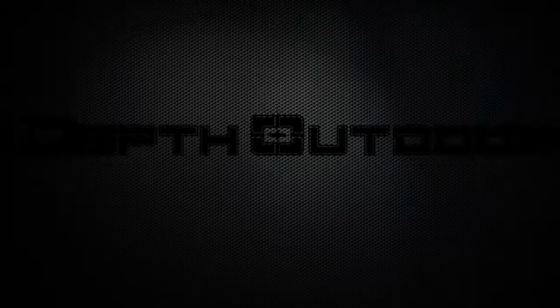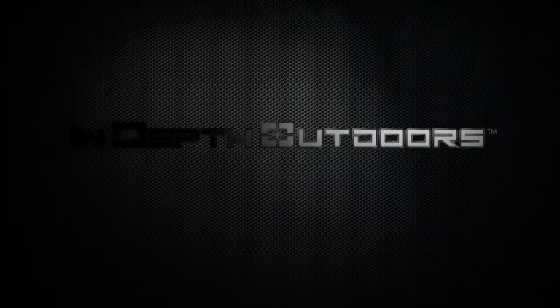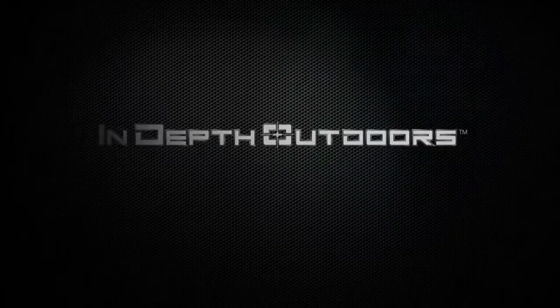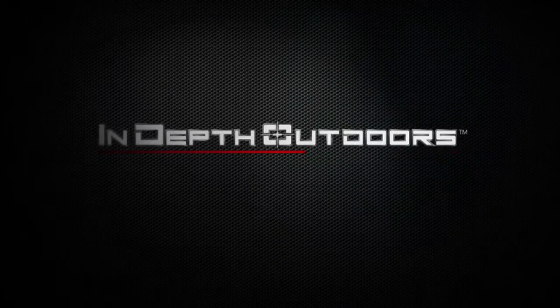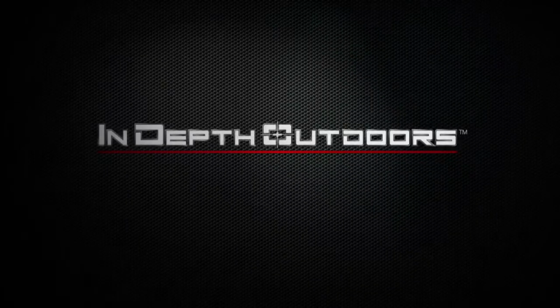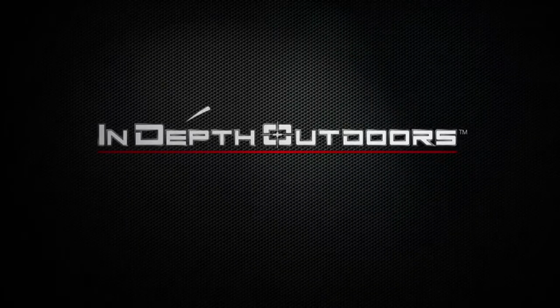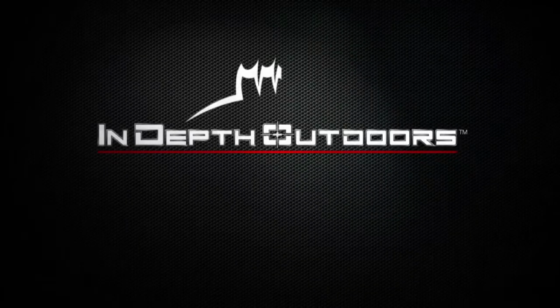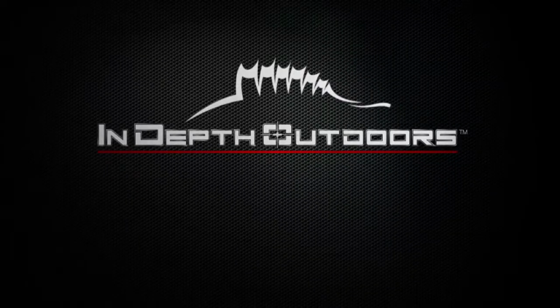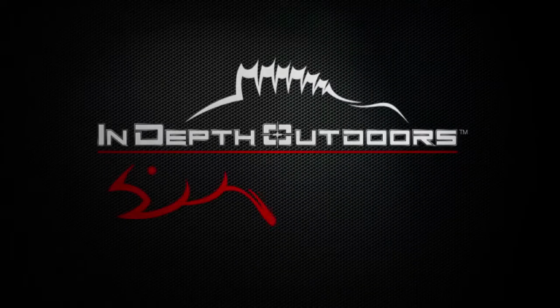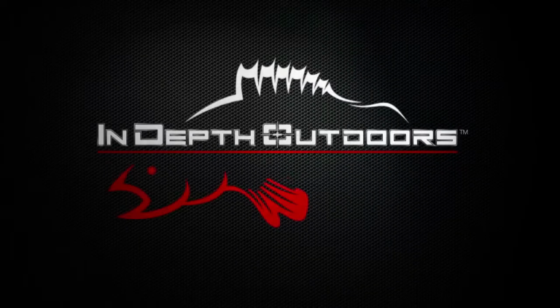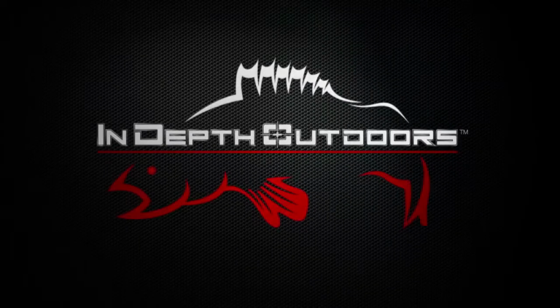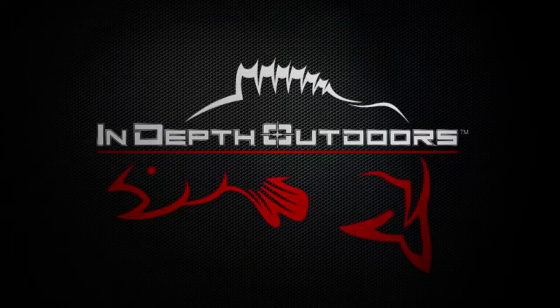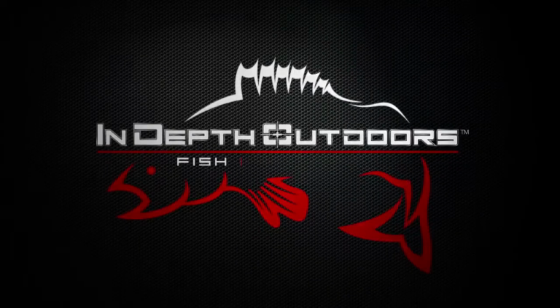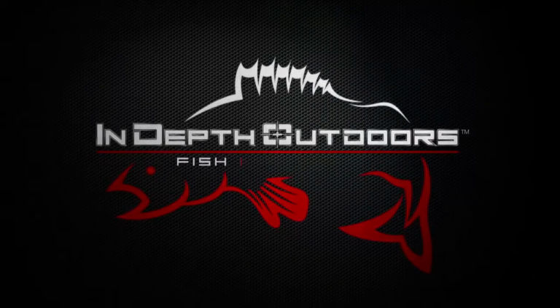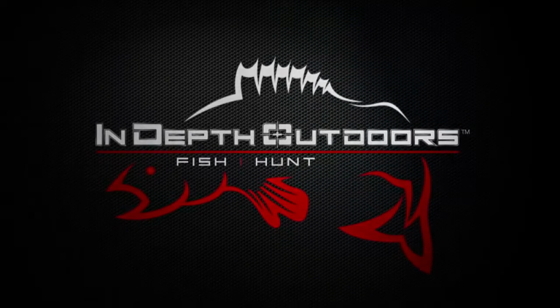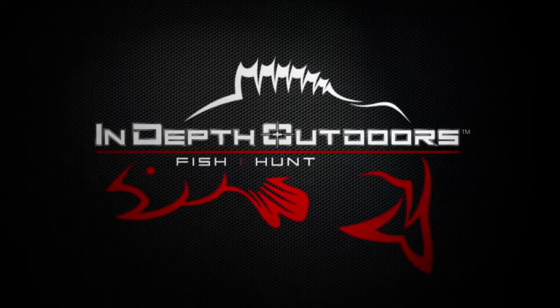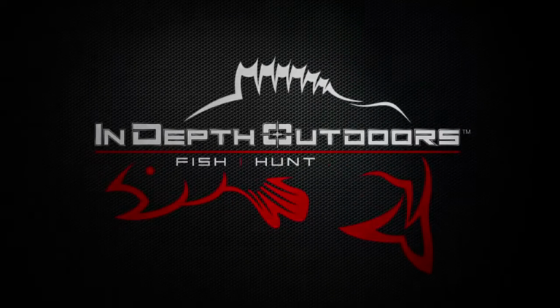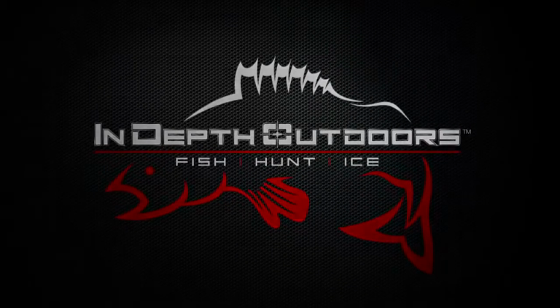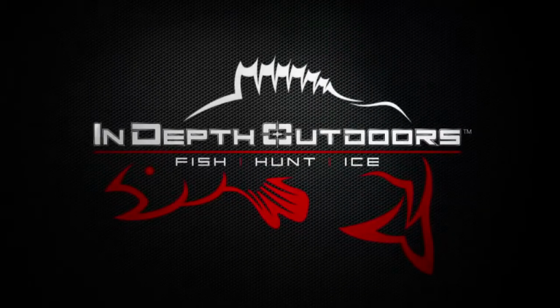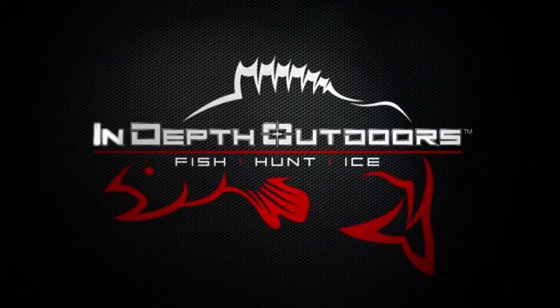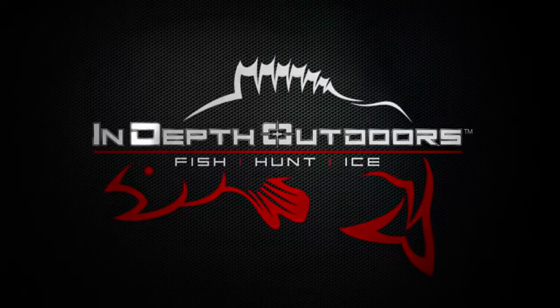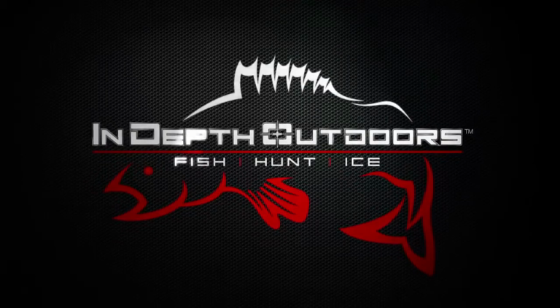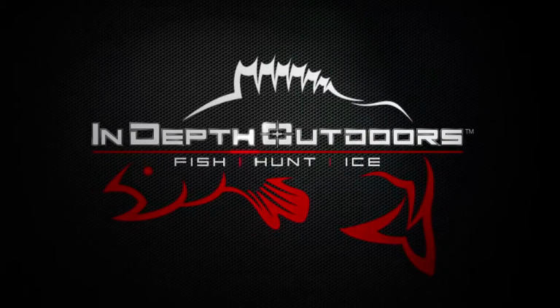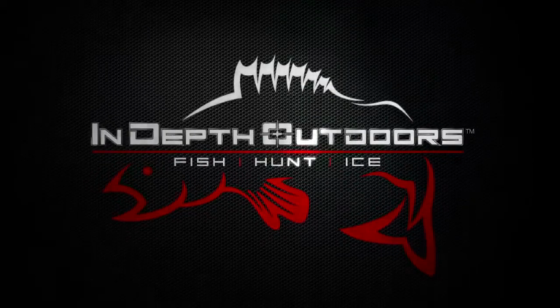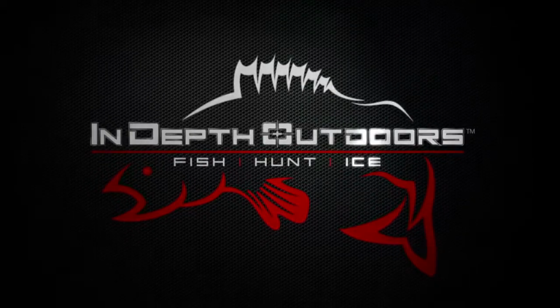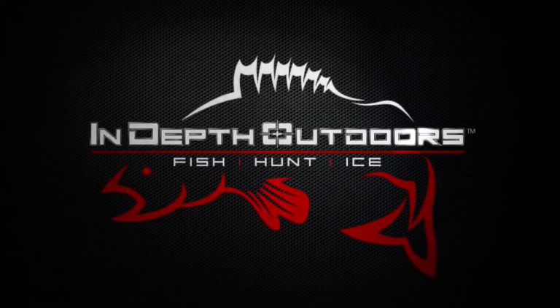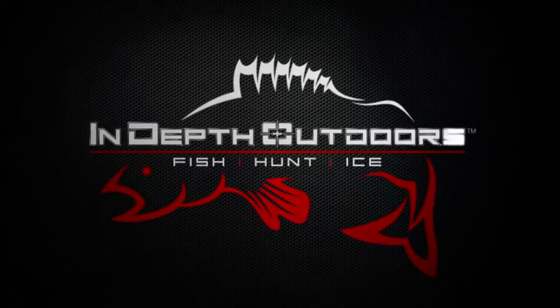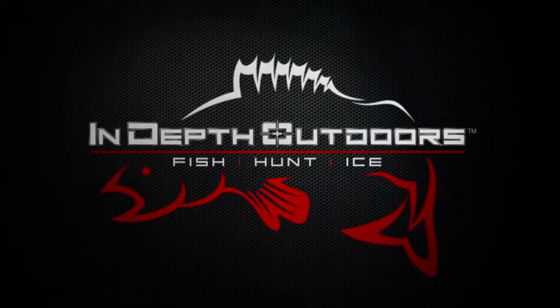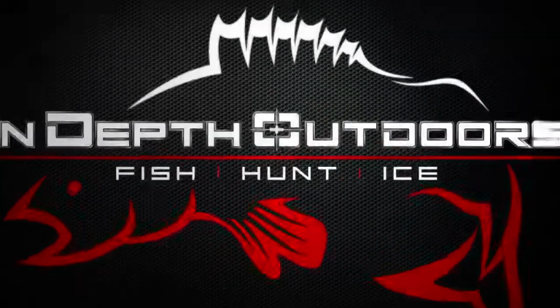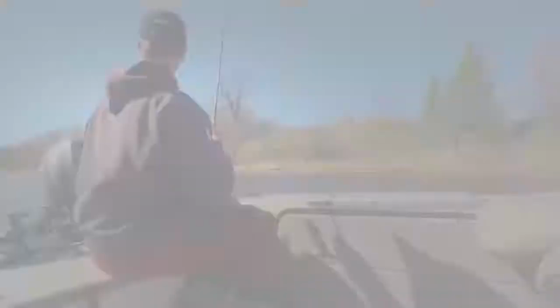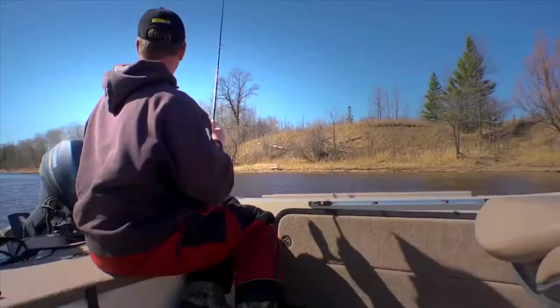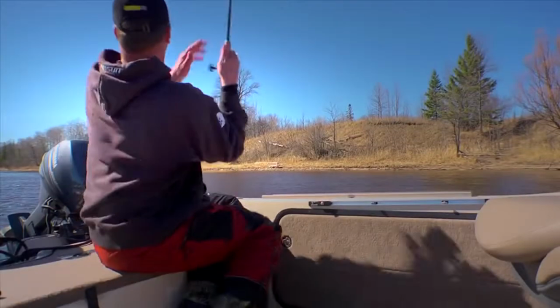Stay tuned for the biggest fish, the hottest bites, this week here on In-Depth Outdoors.